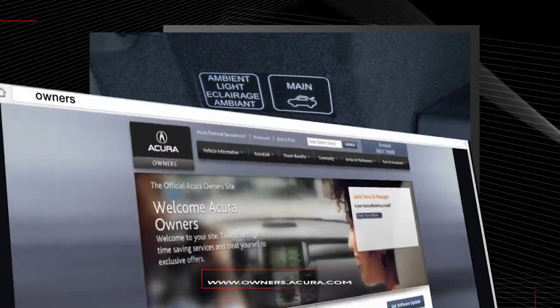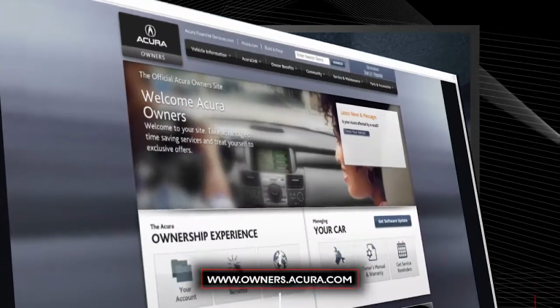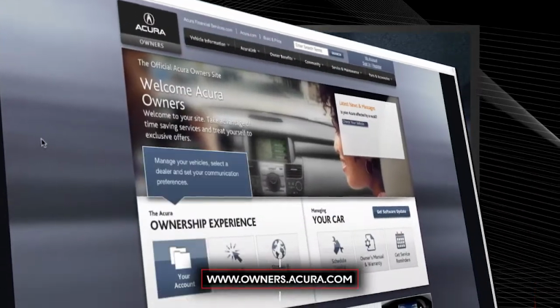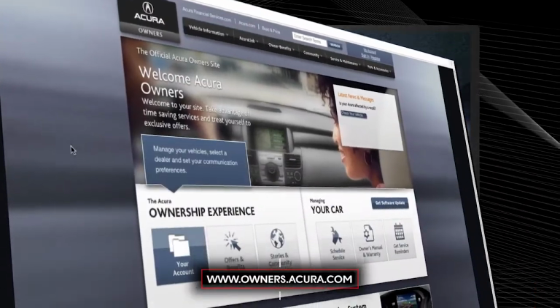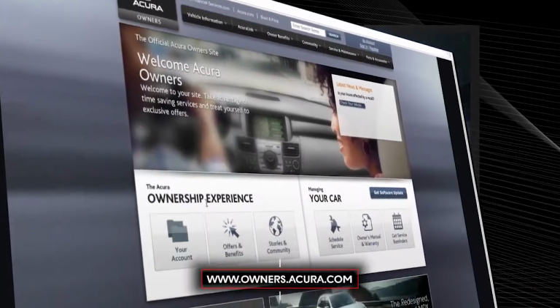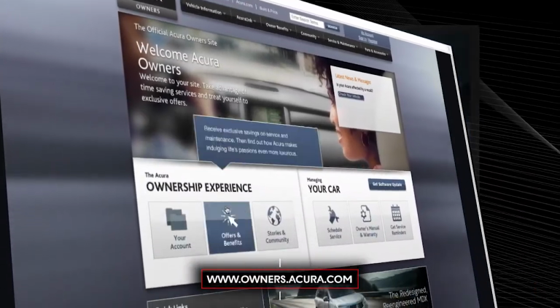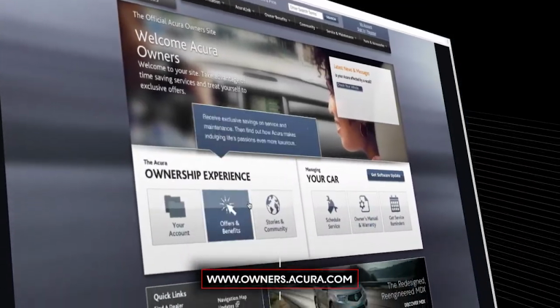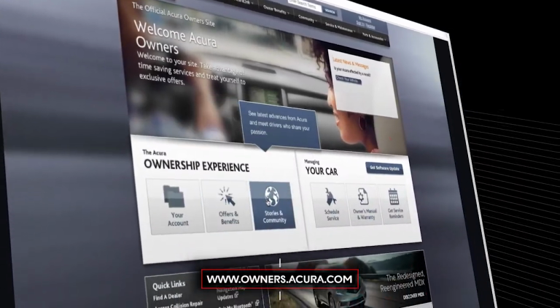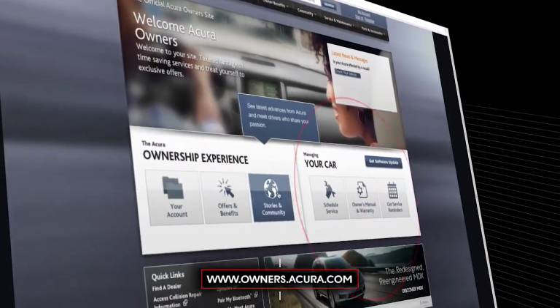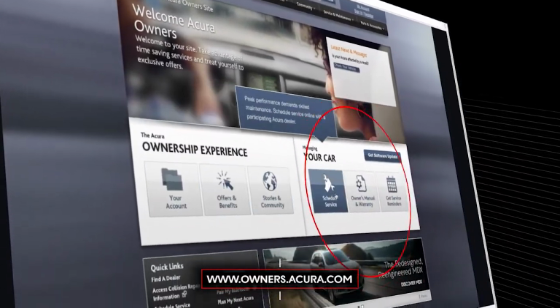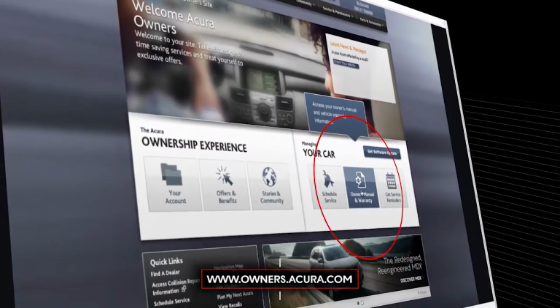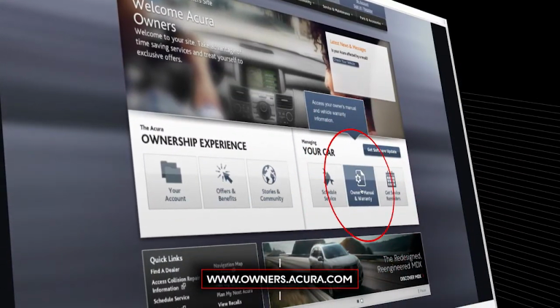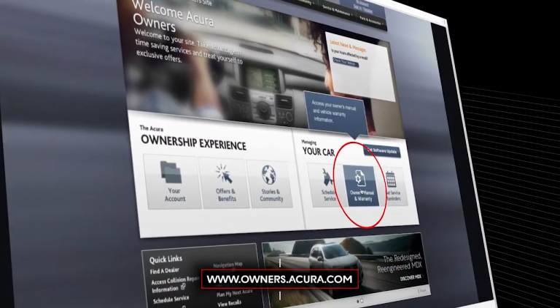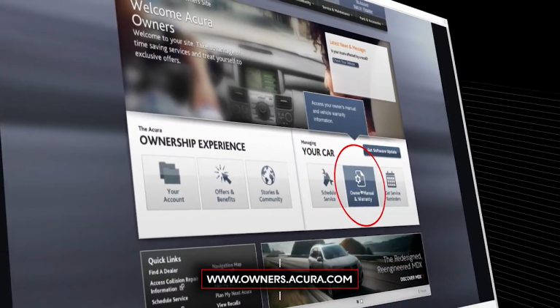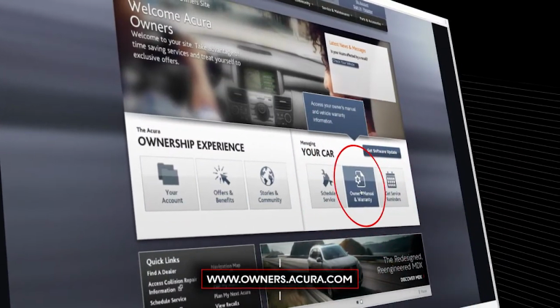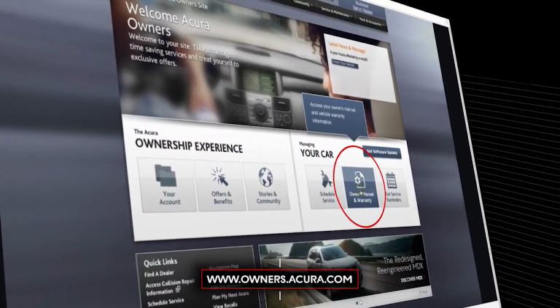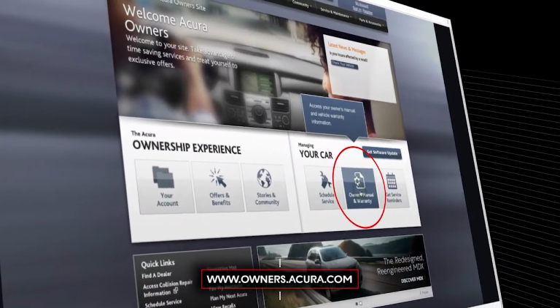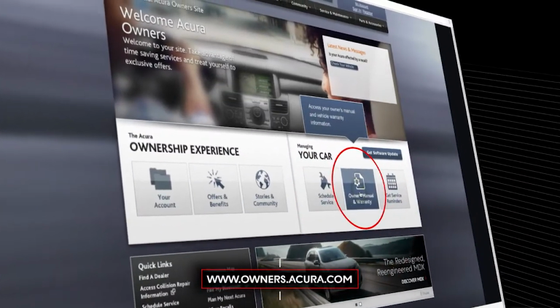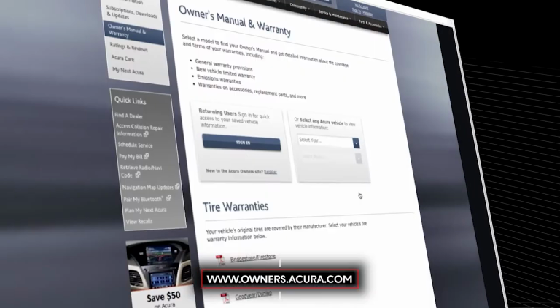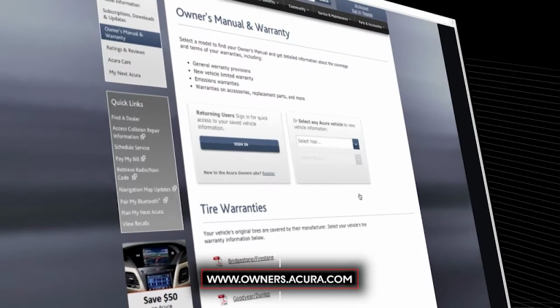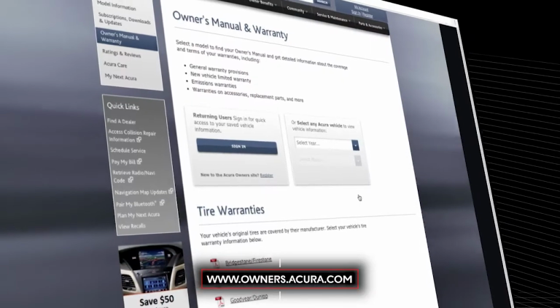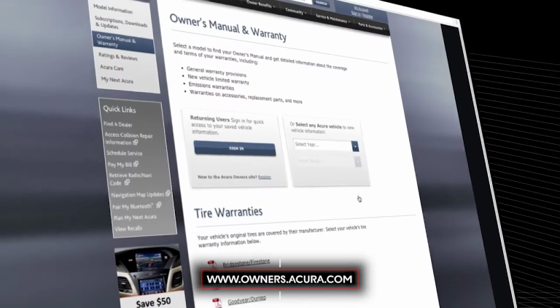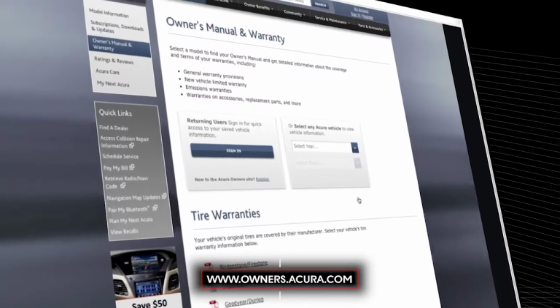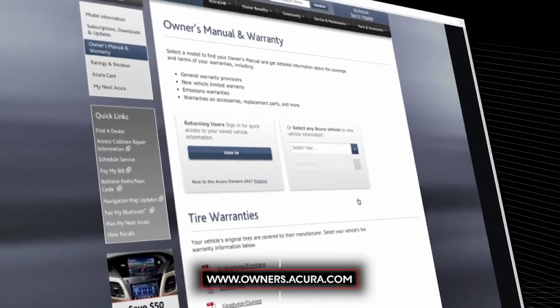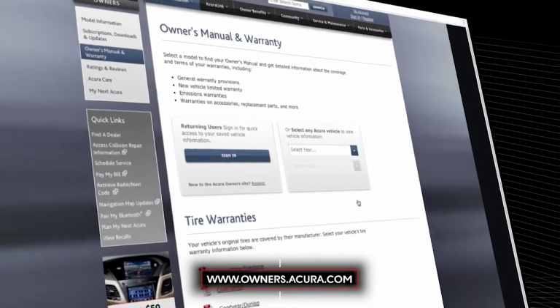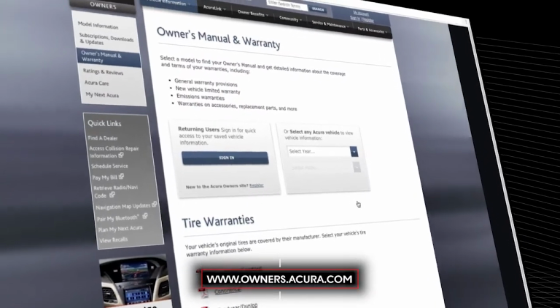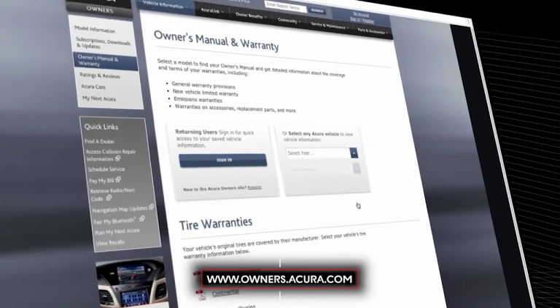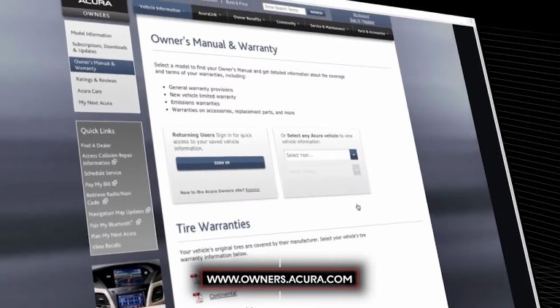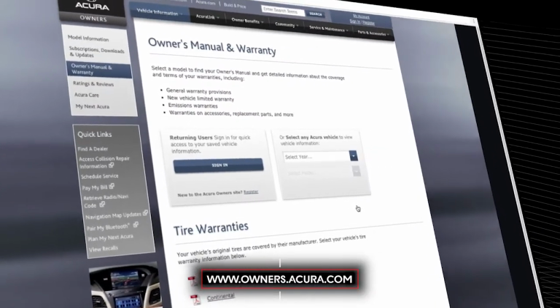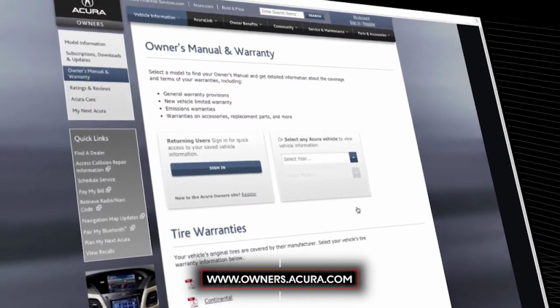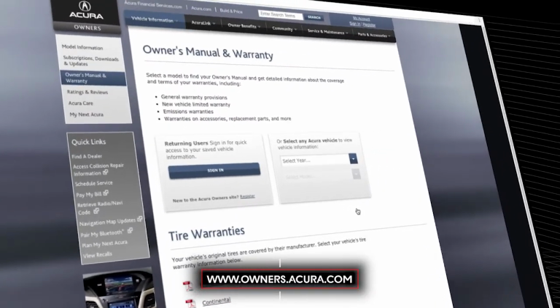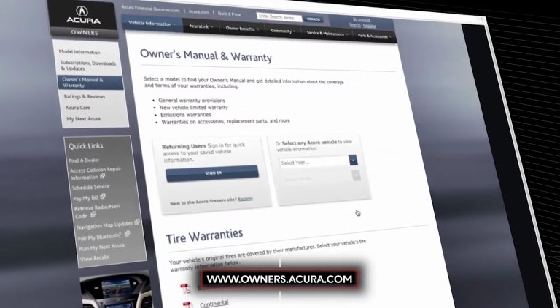For more information about ambient lighting, consult the owner's manual at owners.acura.com.